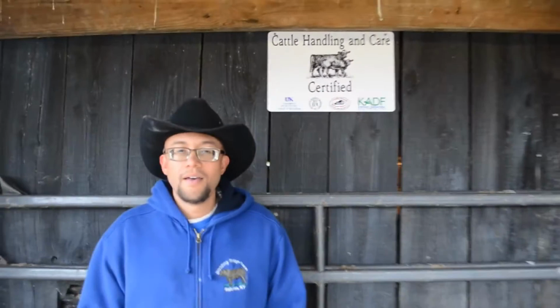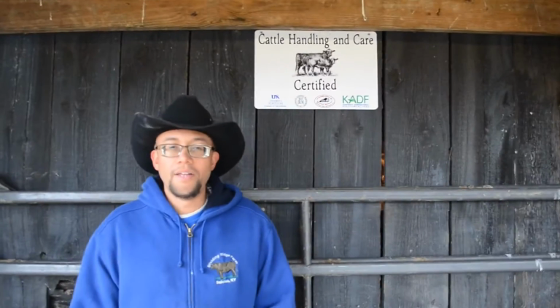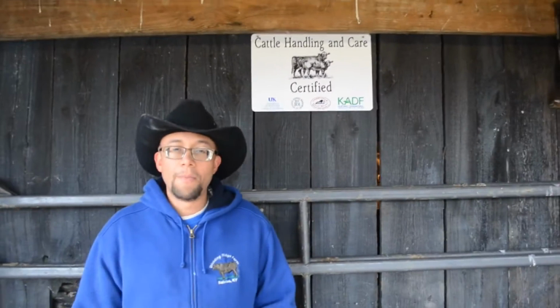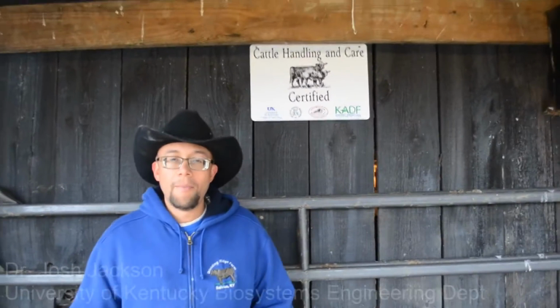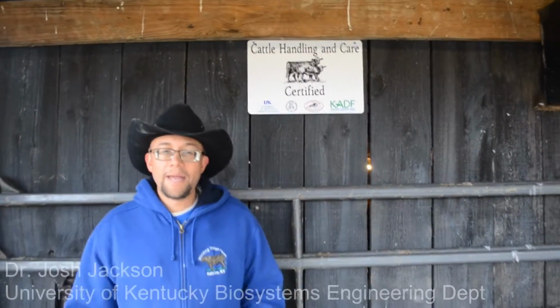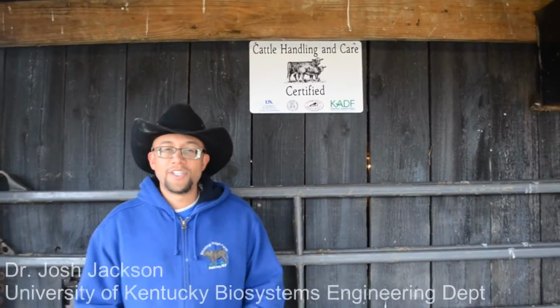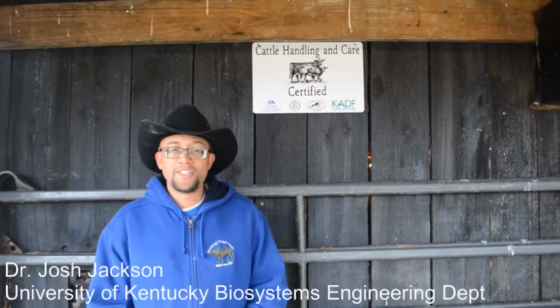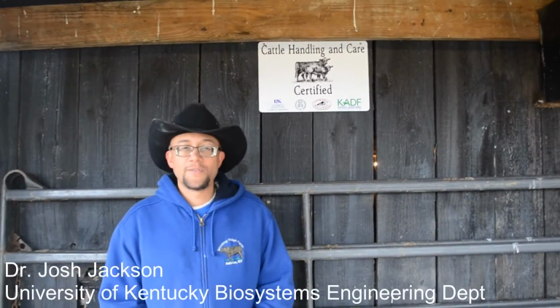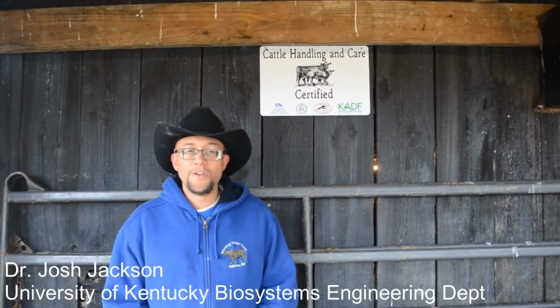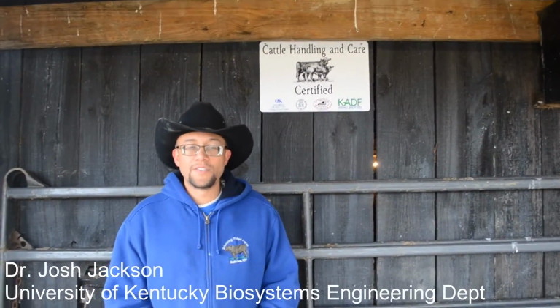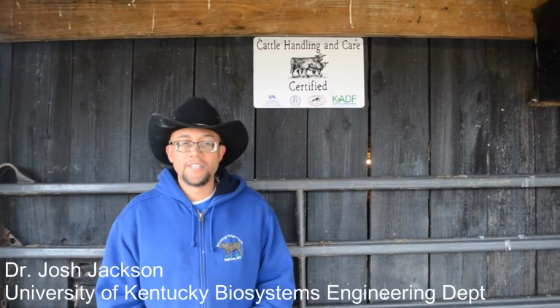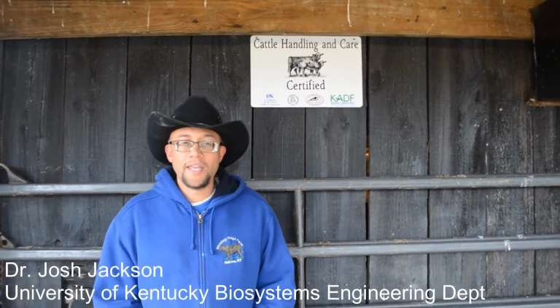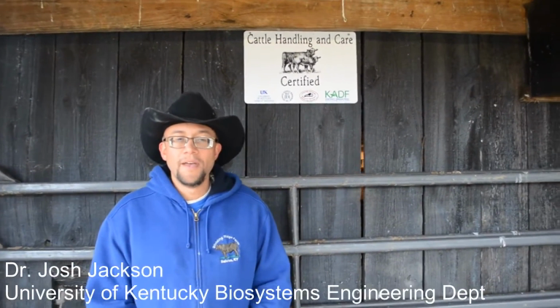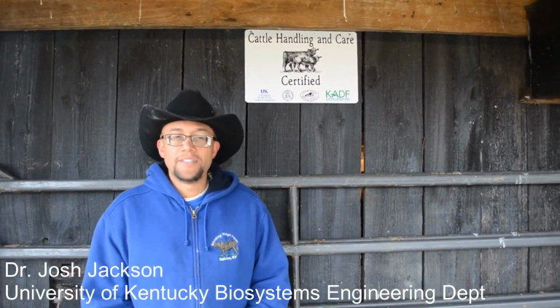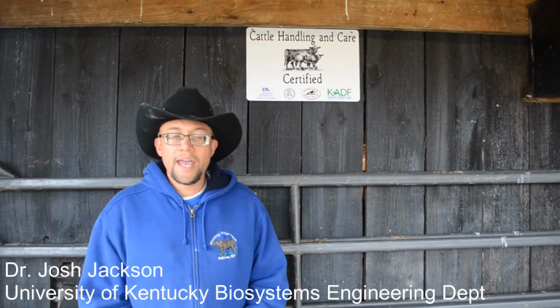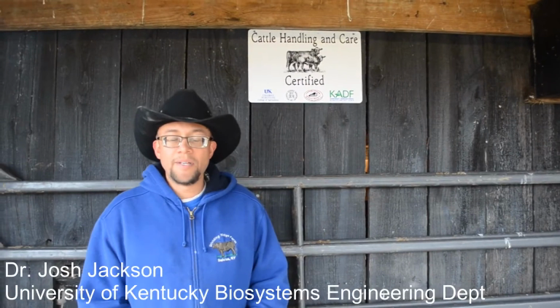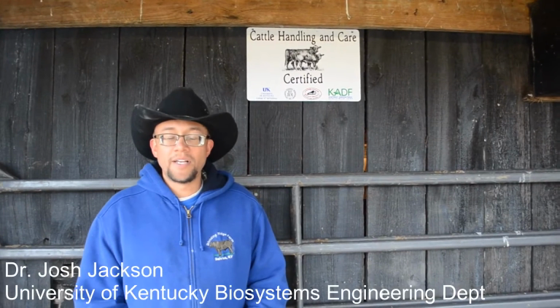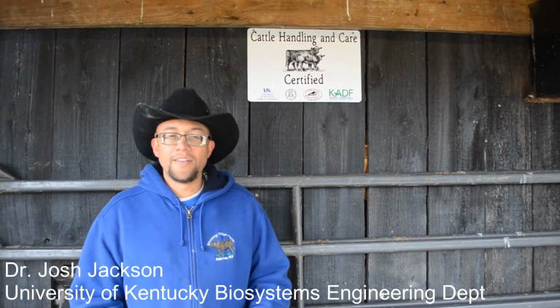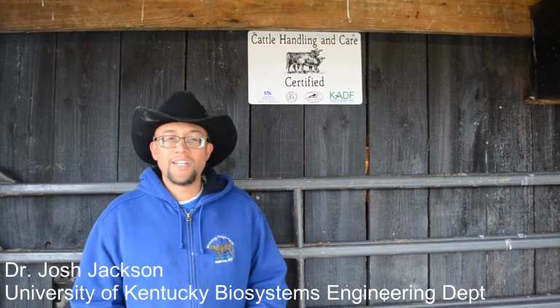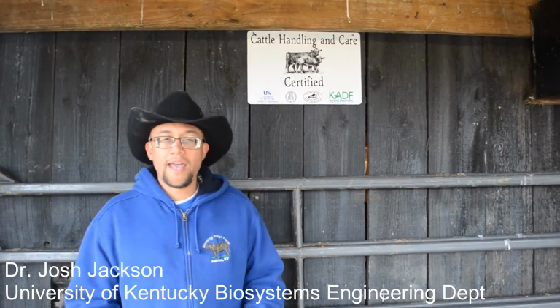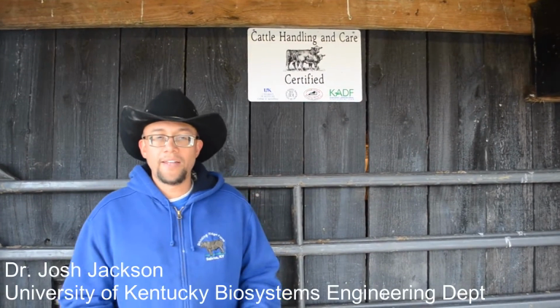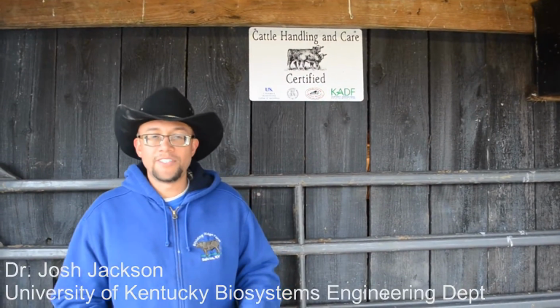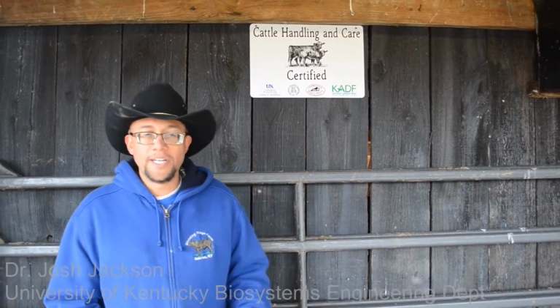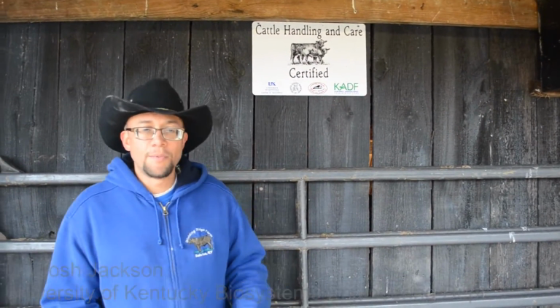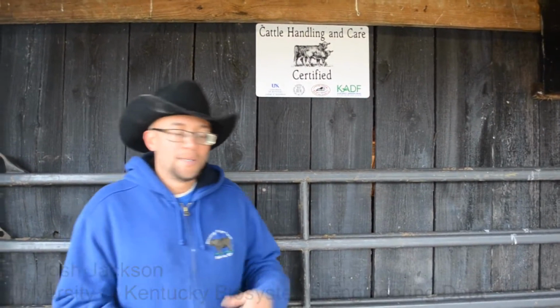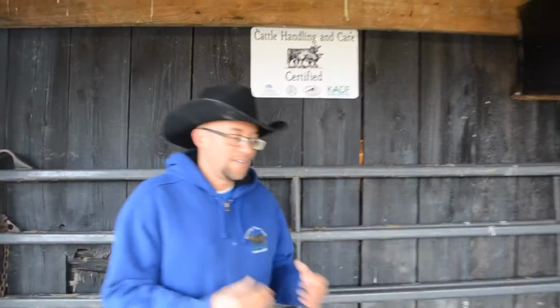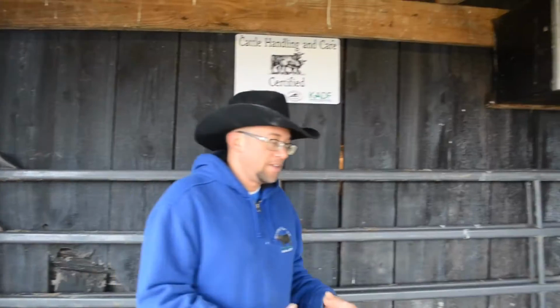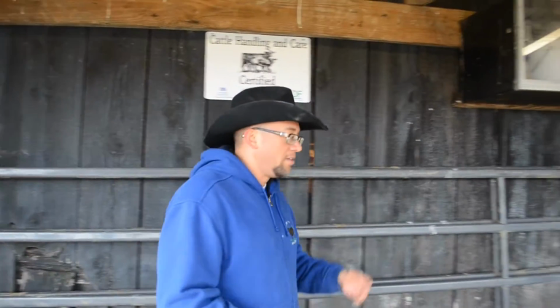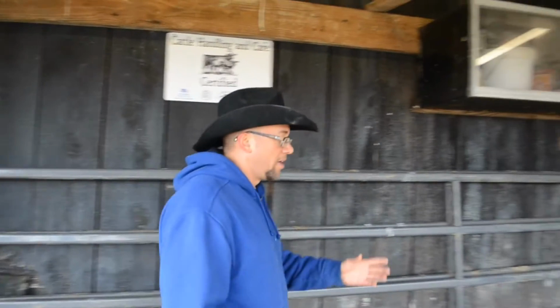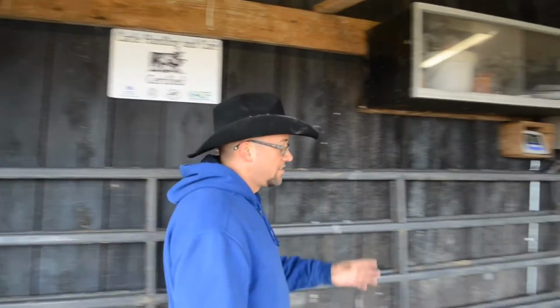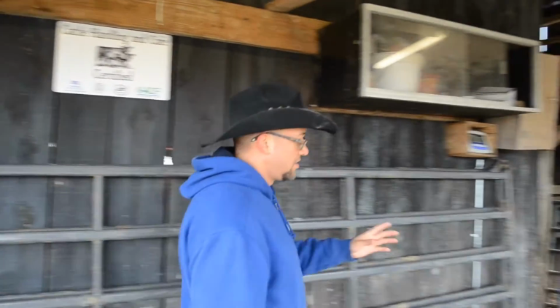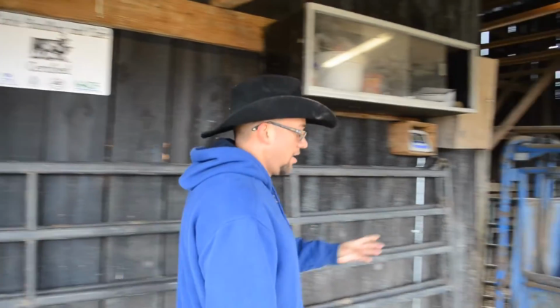Hello, my name is Josh Jackson with the University of Kentucky. Today I'm going to be discussing livestock handling facilities, specifically looking at a set of scales.